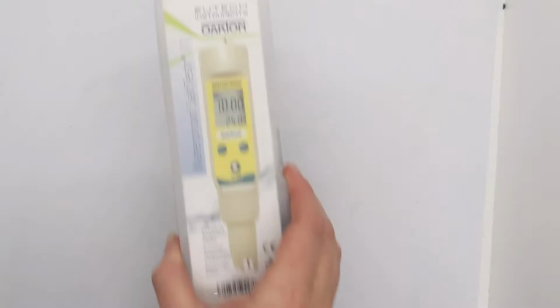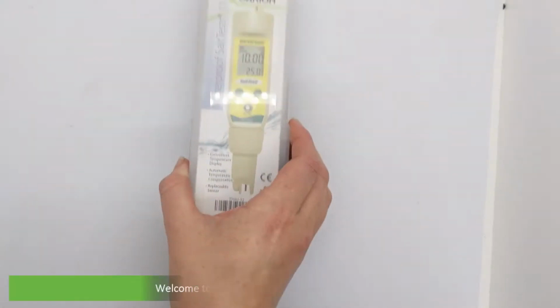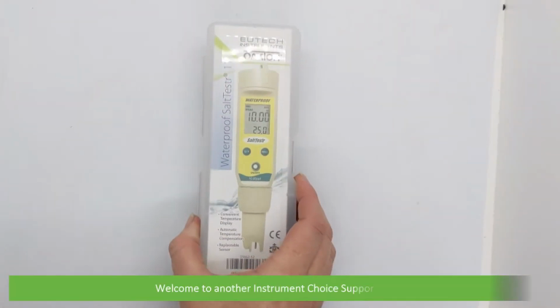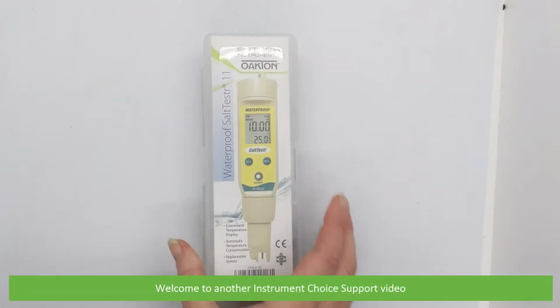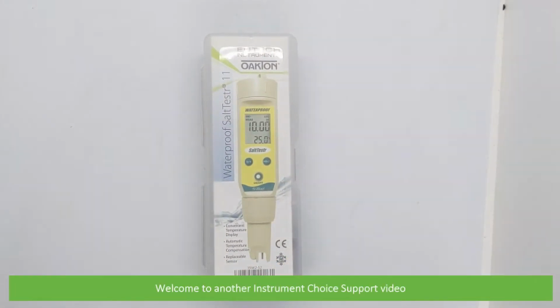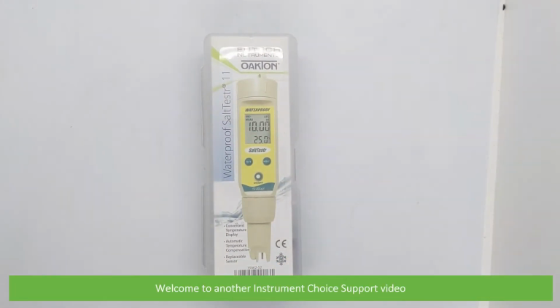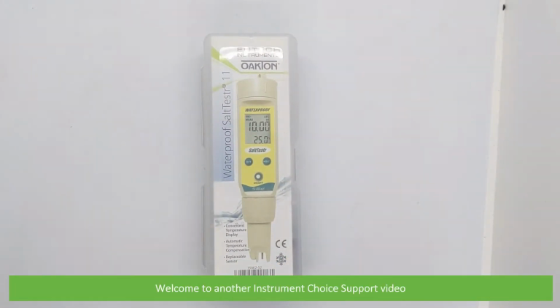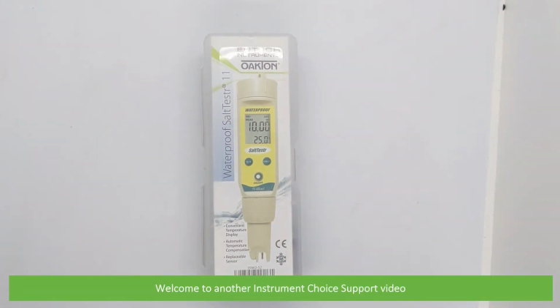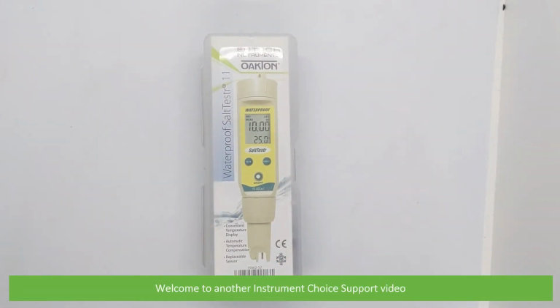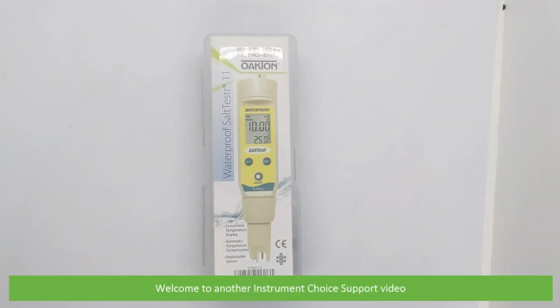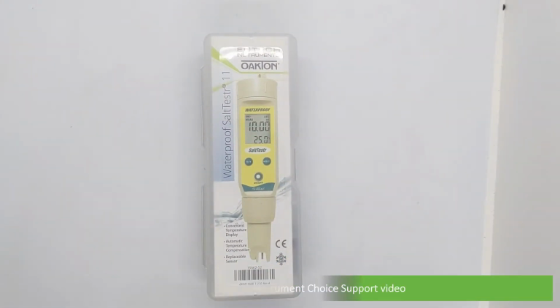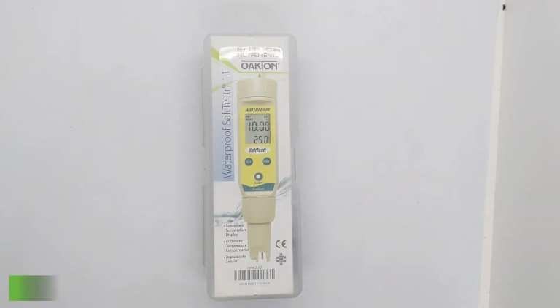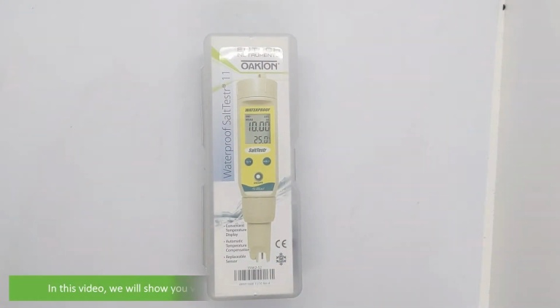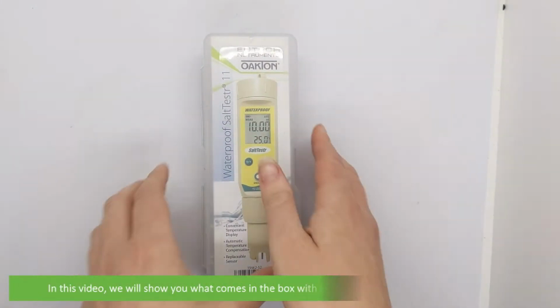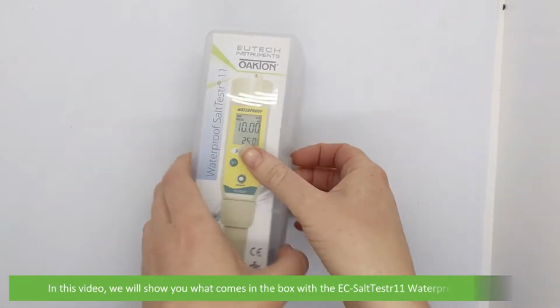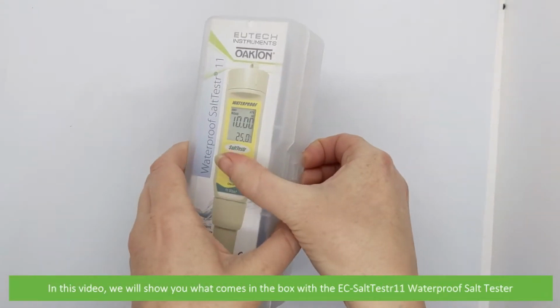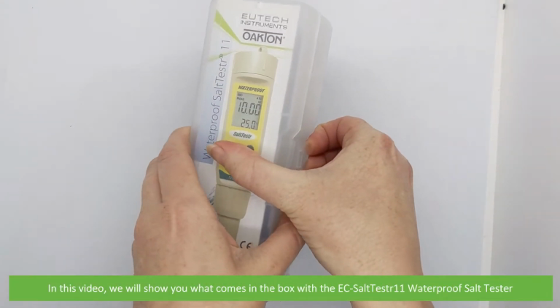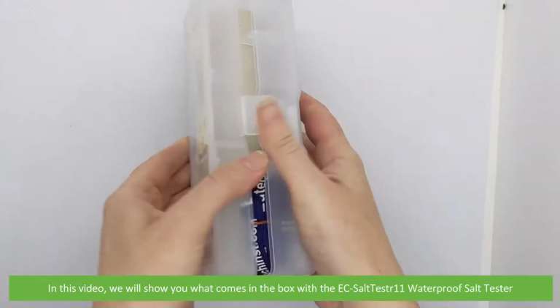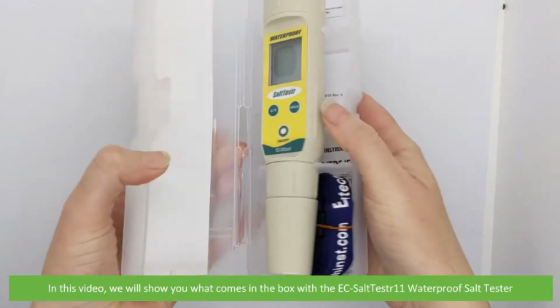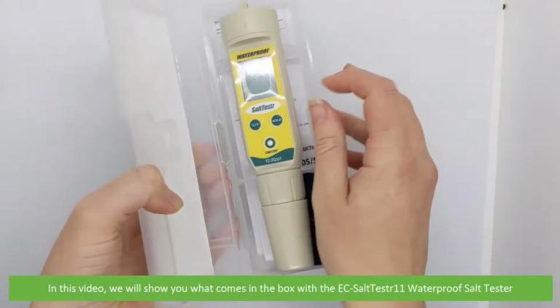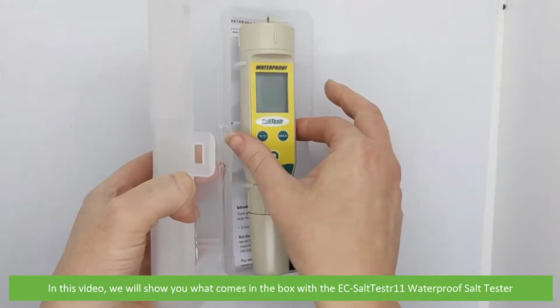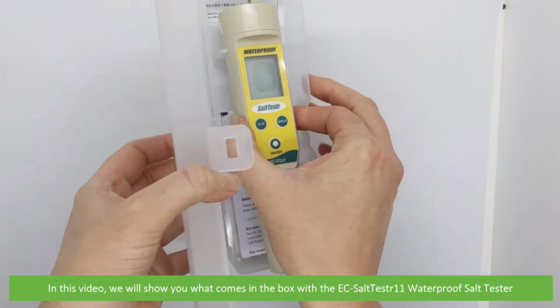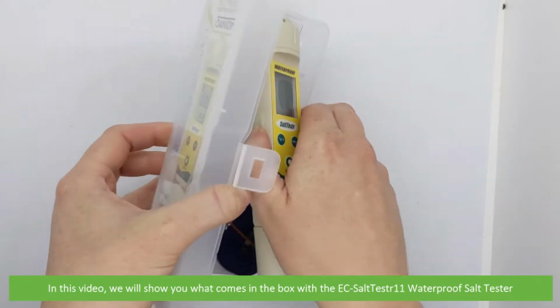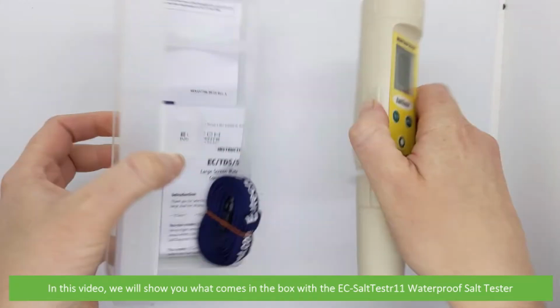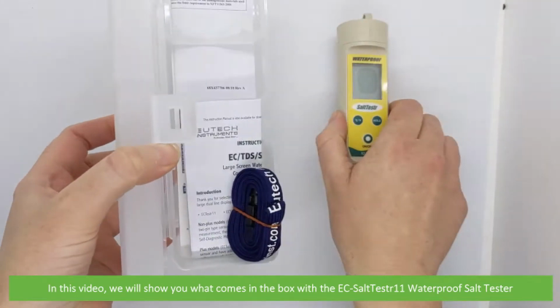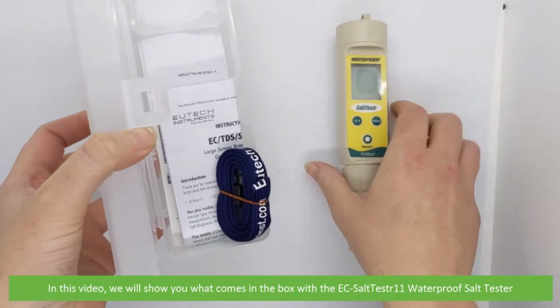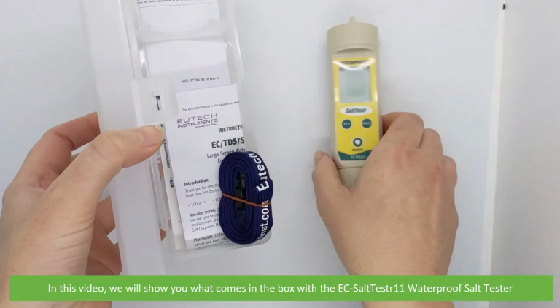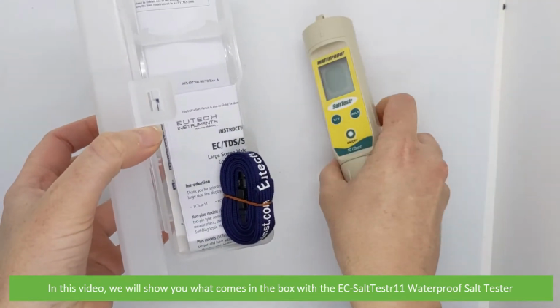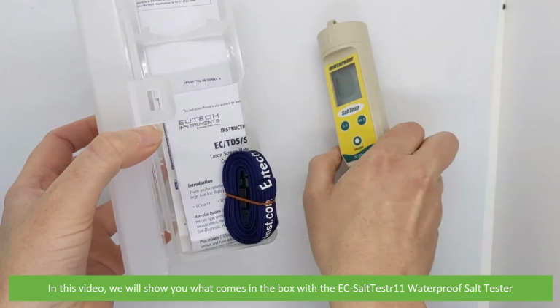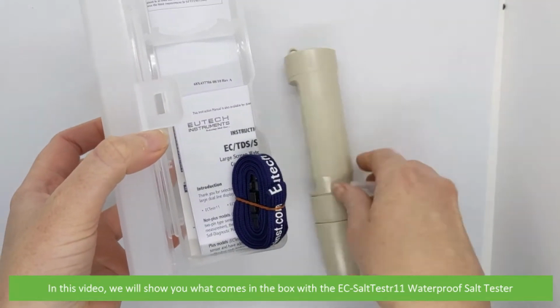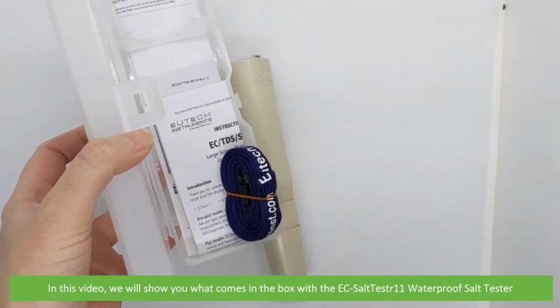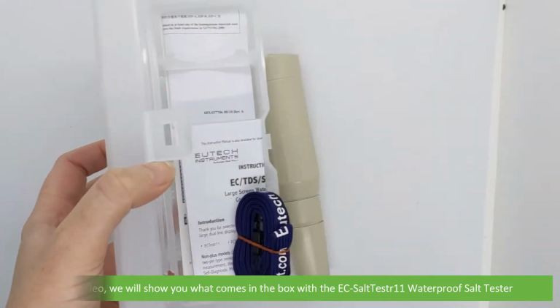Hi and welcome to another Instrument Choice support video. In this video we'll show you what comes in the box with the EC Salt Tester 11 Waterproof Salt Tester.